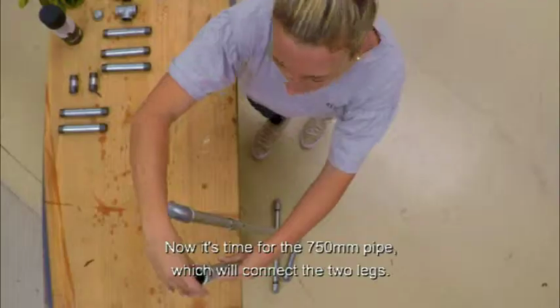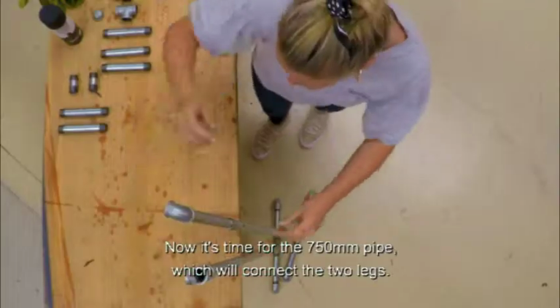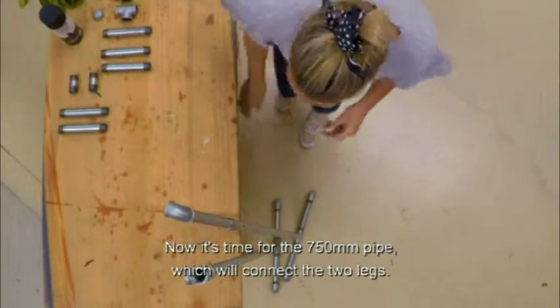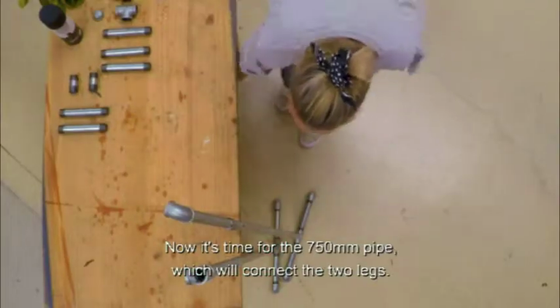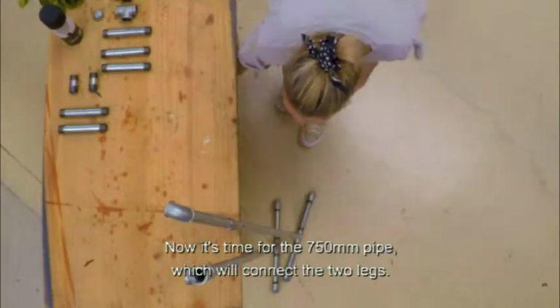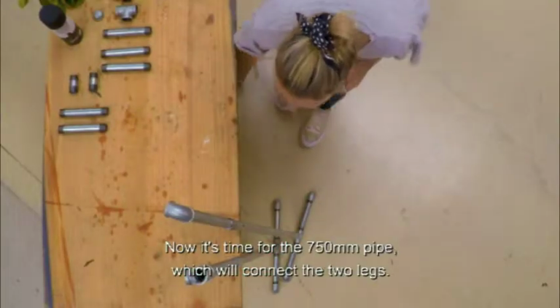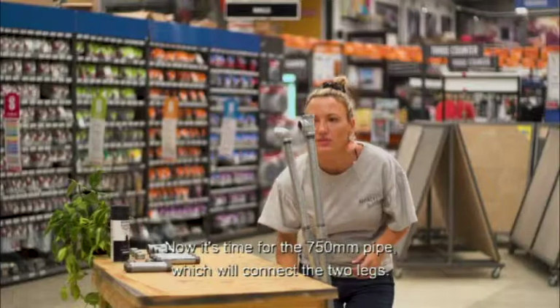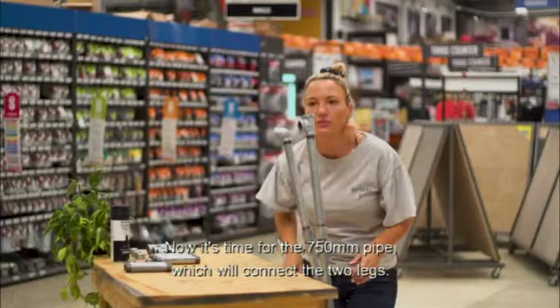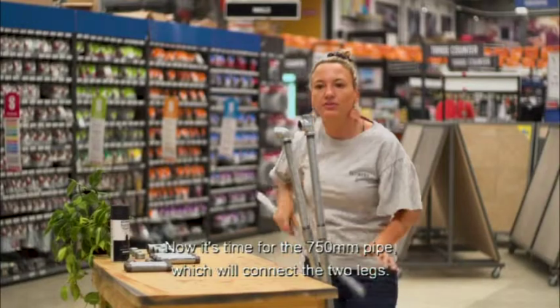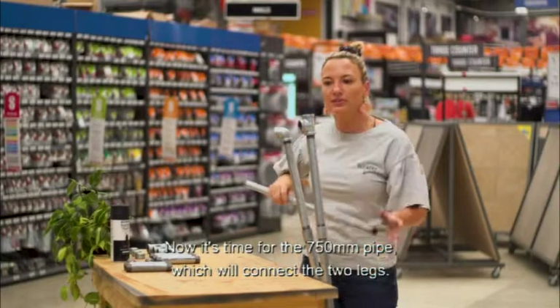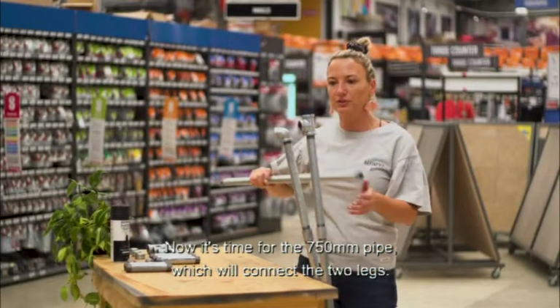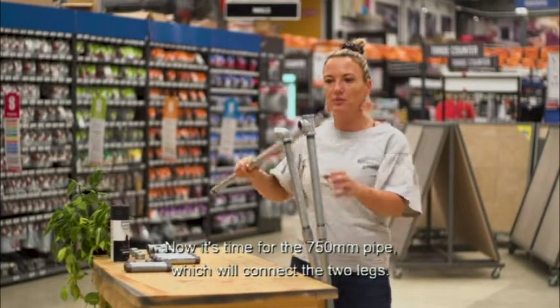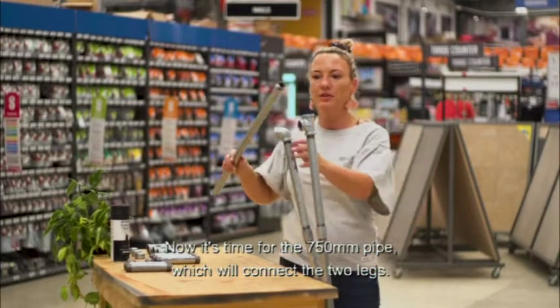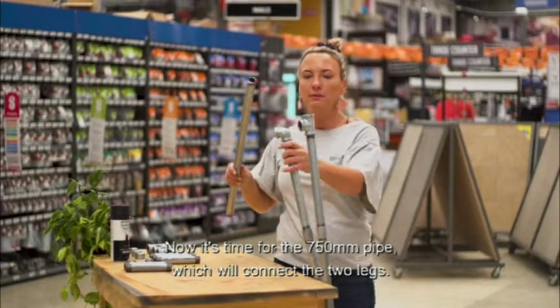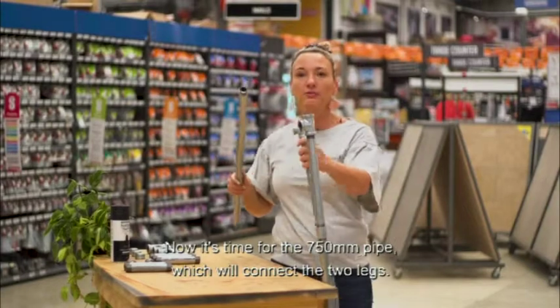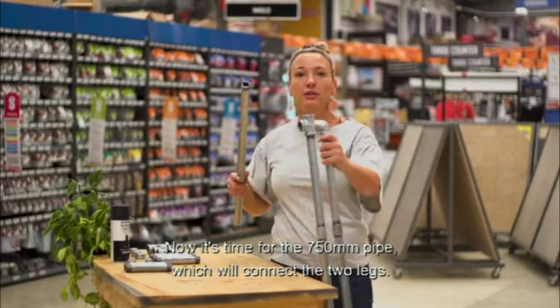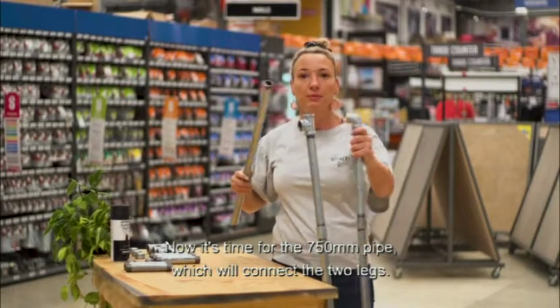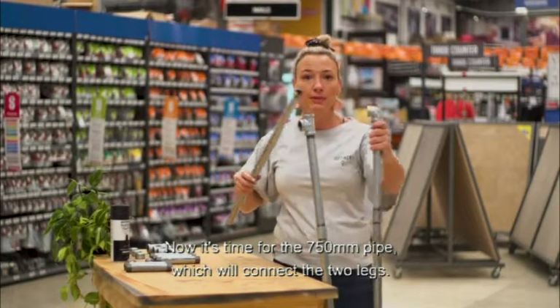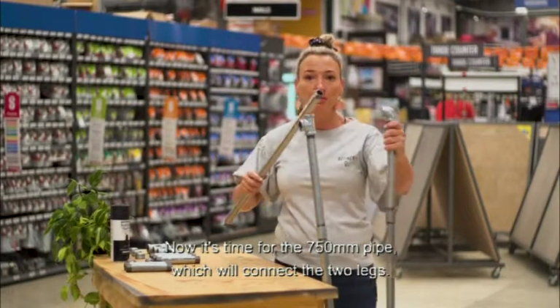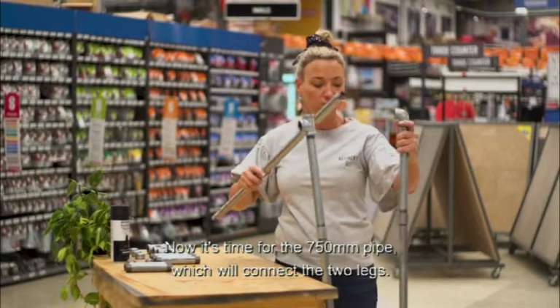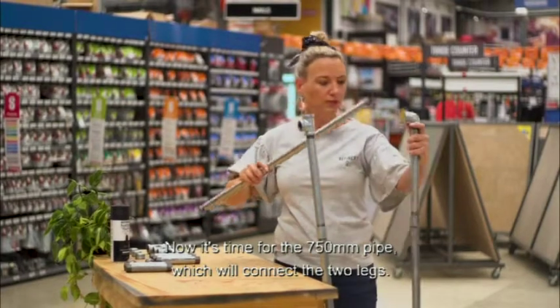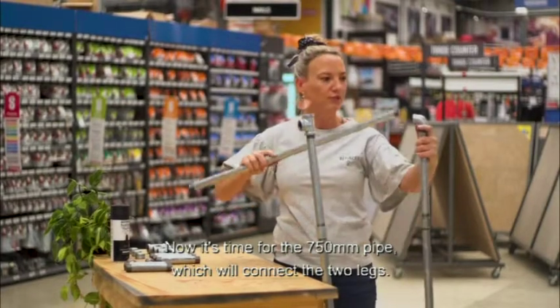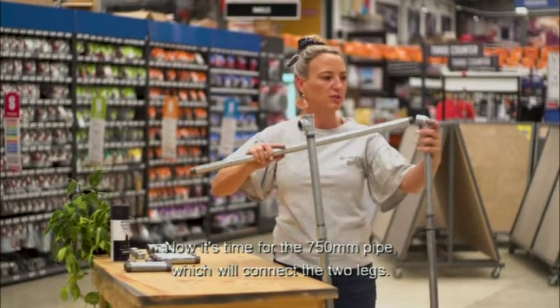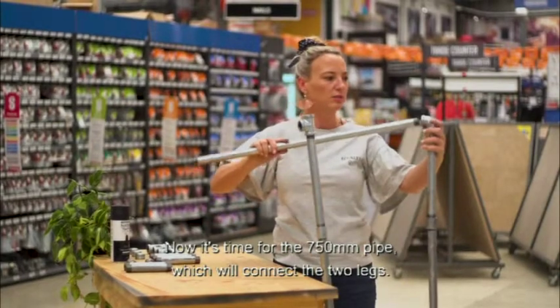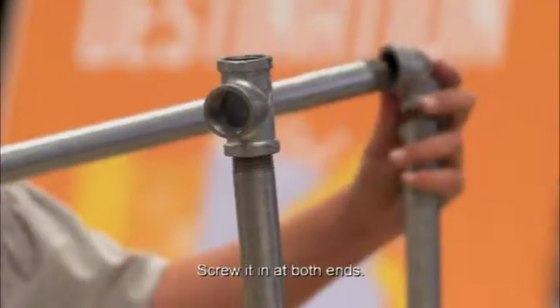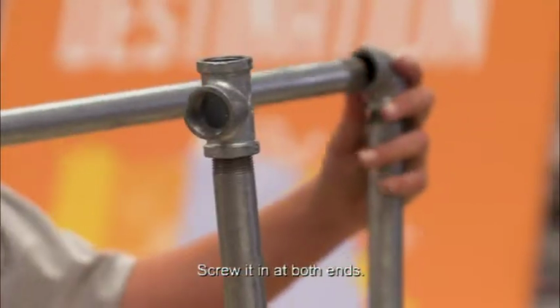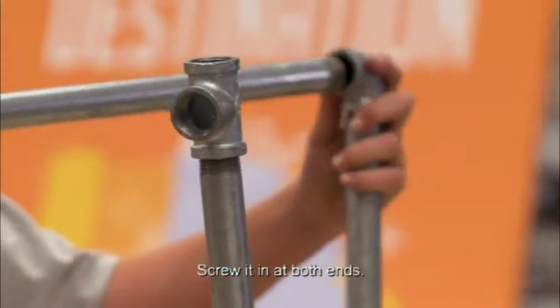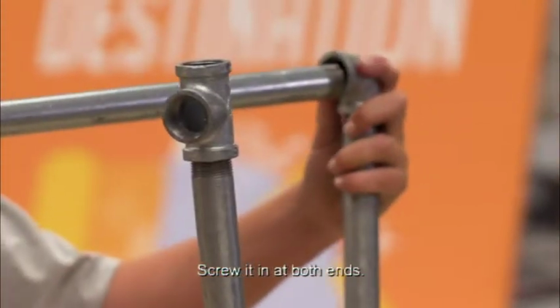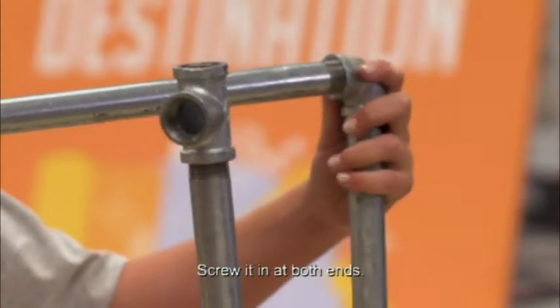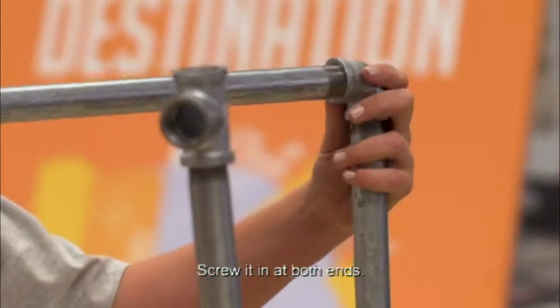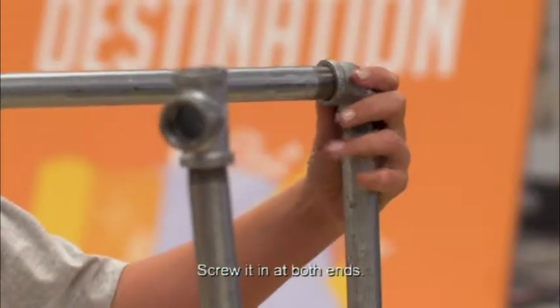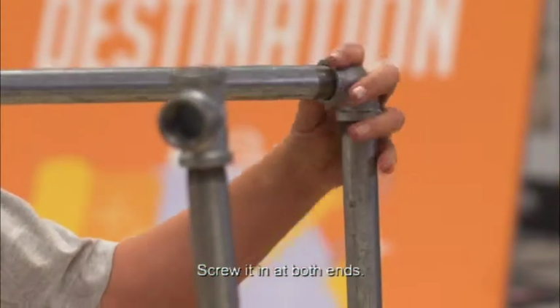Now it's time for the 750-millimeter pipe to make the two legs straight. Then we screw it on the two sides.